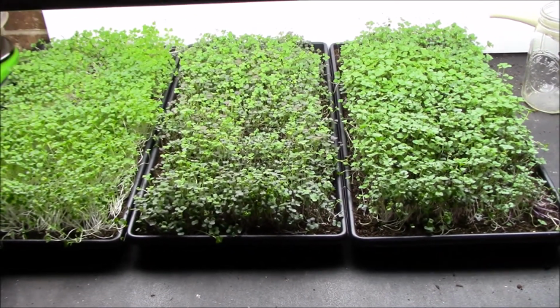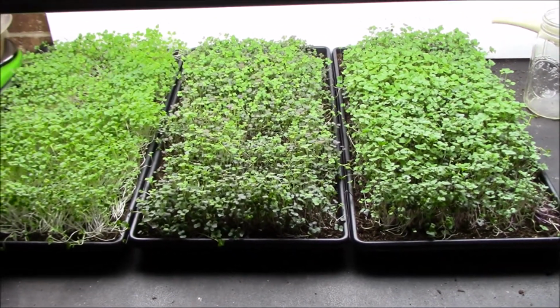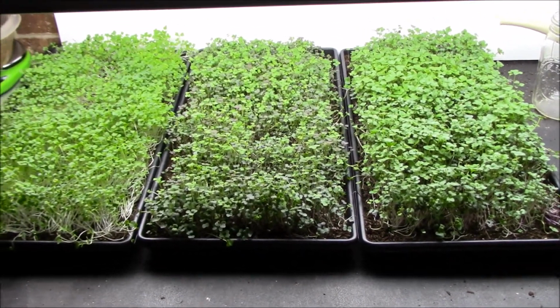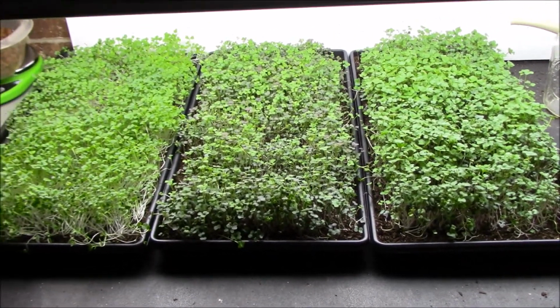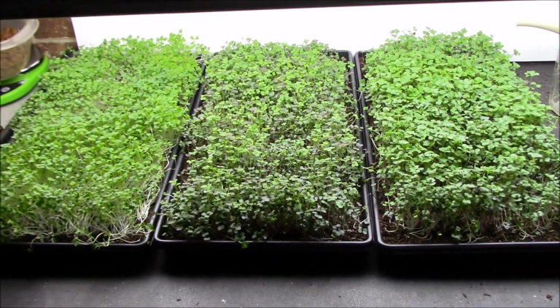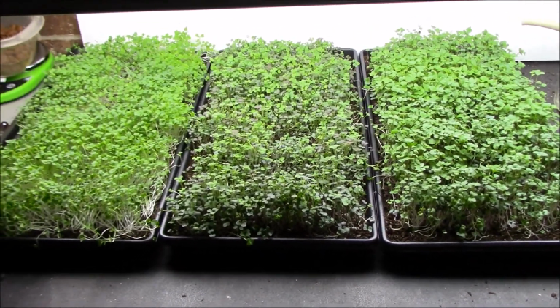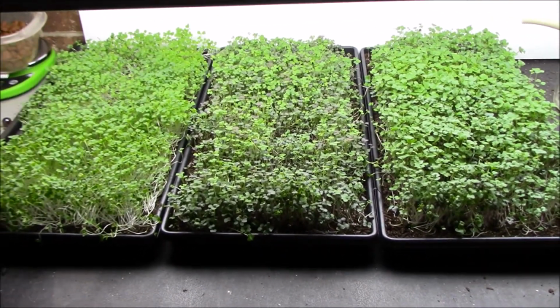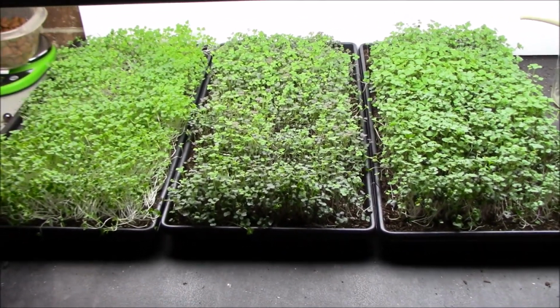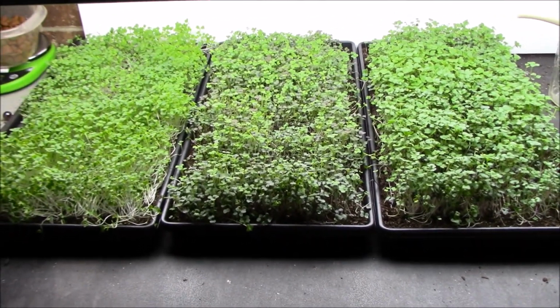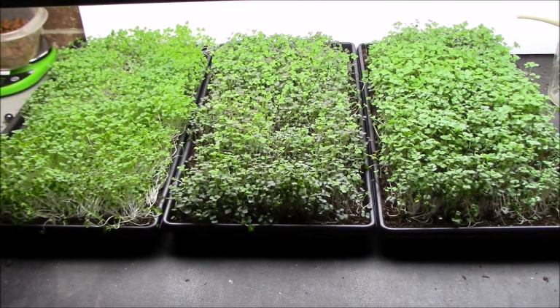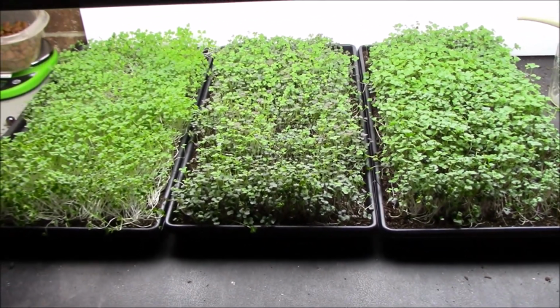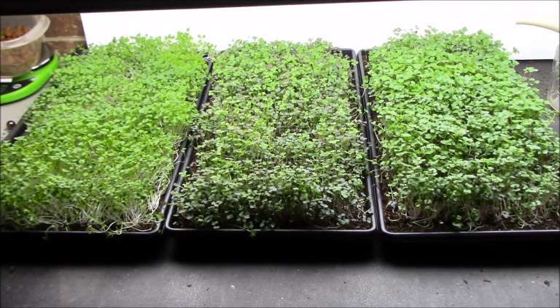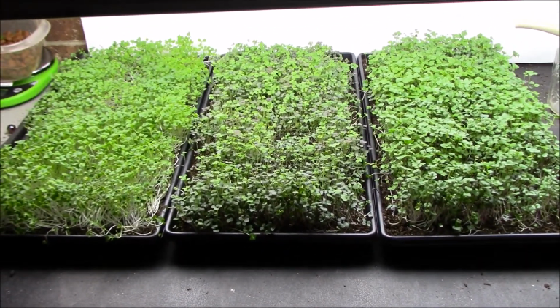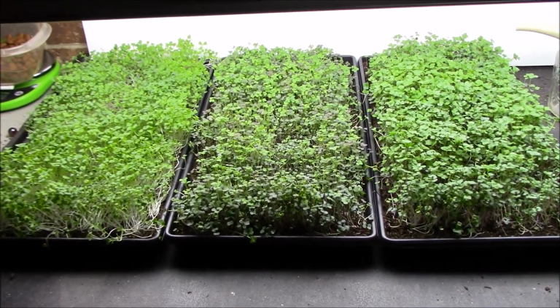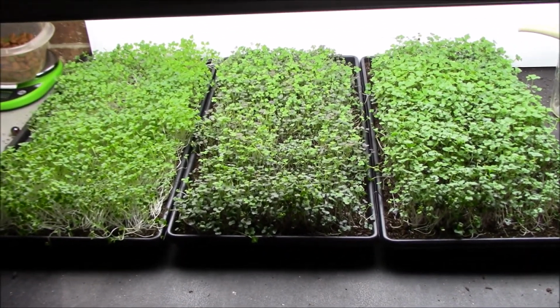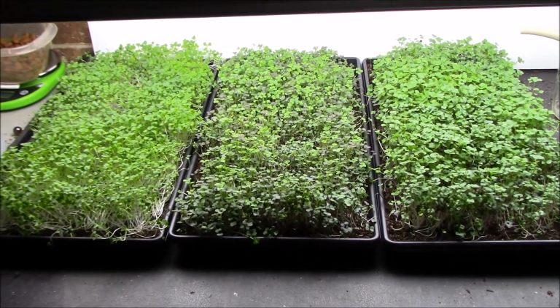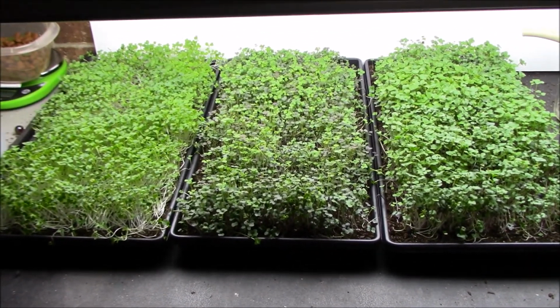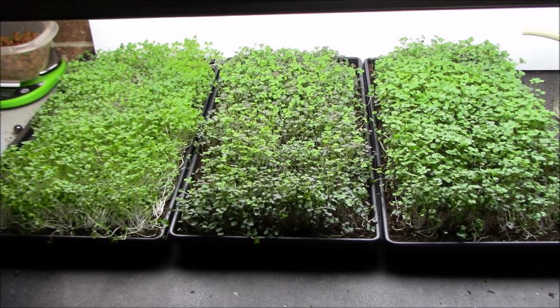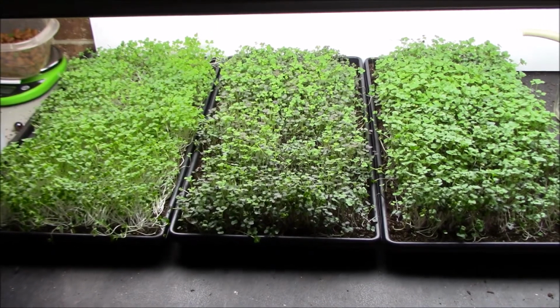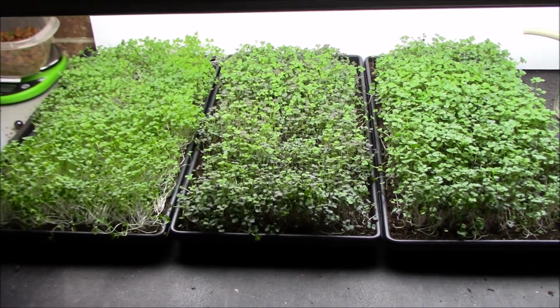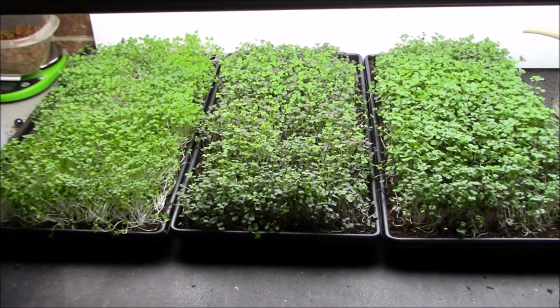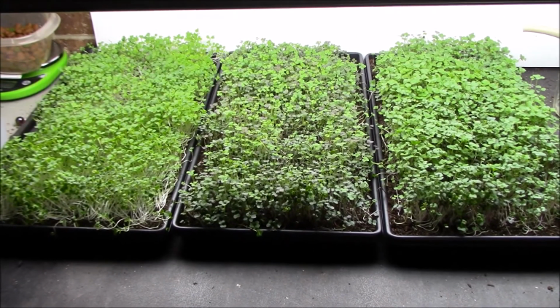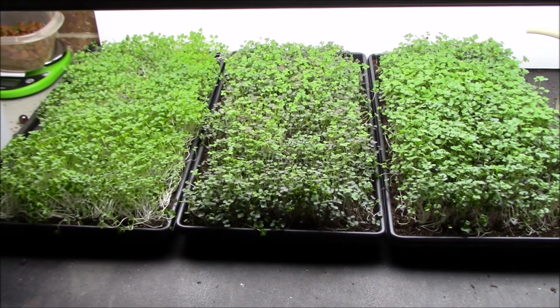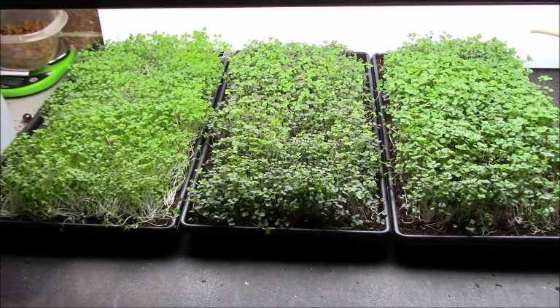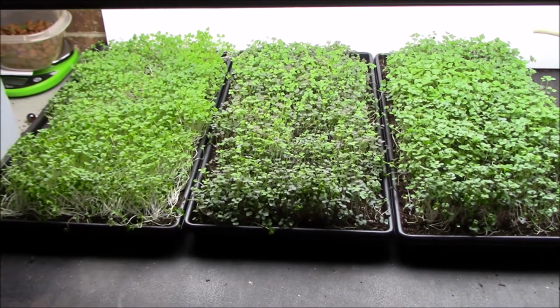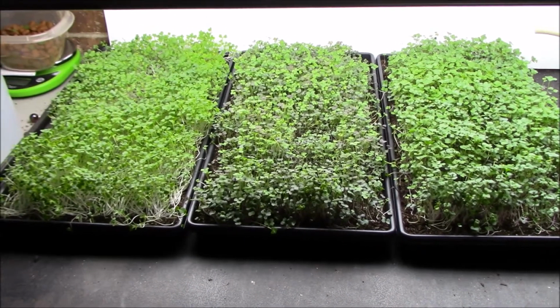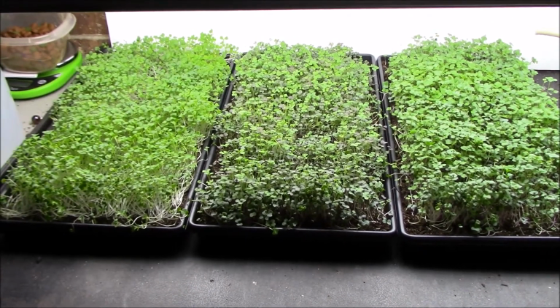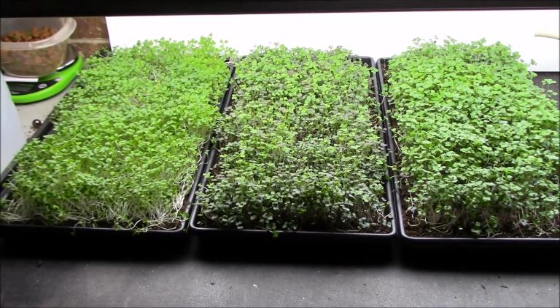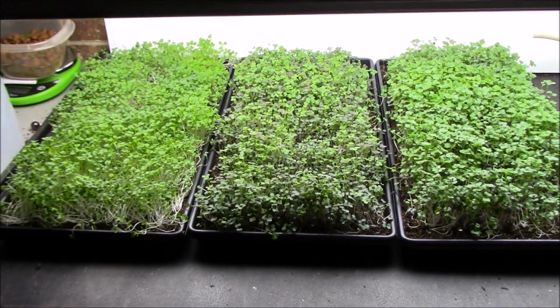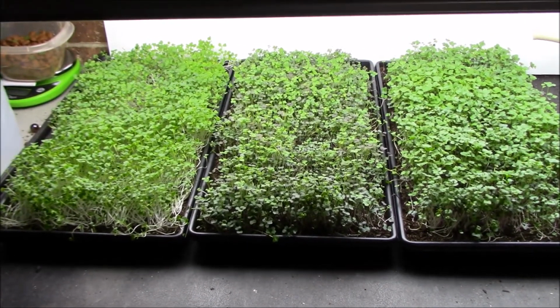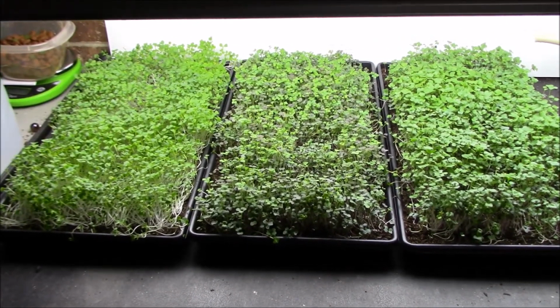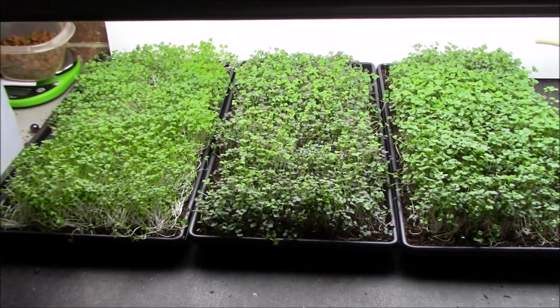Looking good — we're going to harvest them this weekend. Anyway, just a quick update on the microgreens. I will see you in the next video, probably Saturday or Sunday.